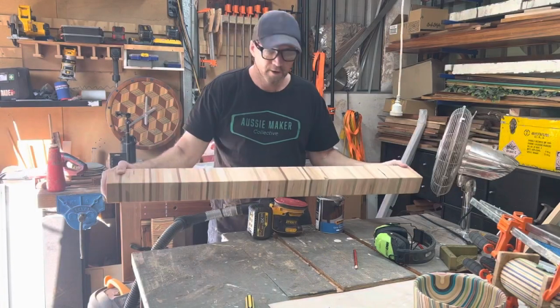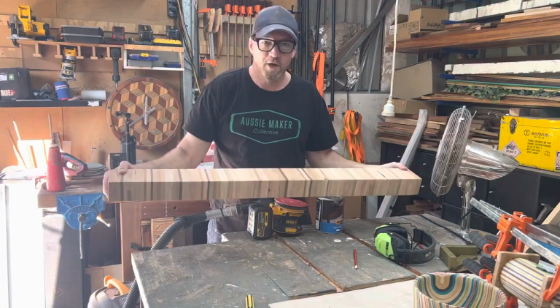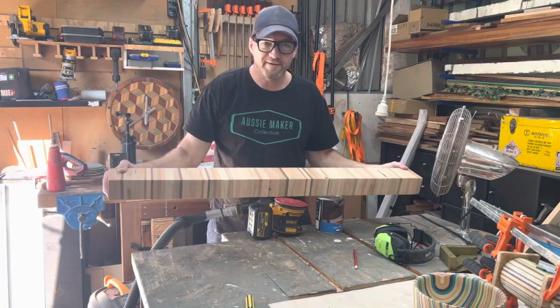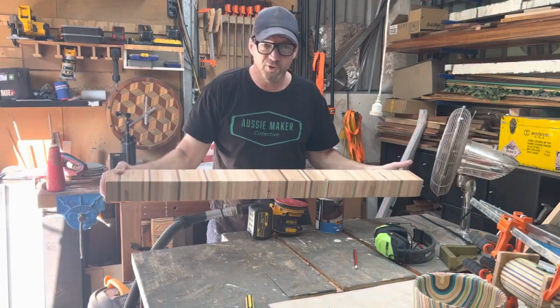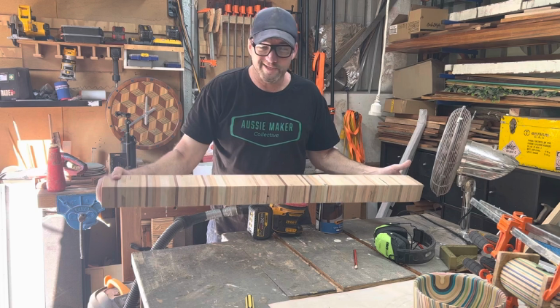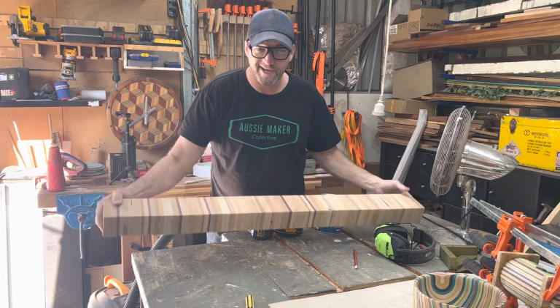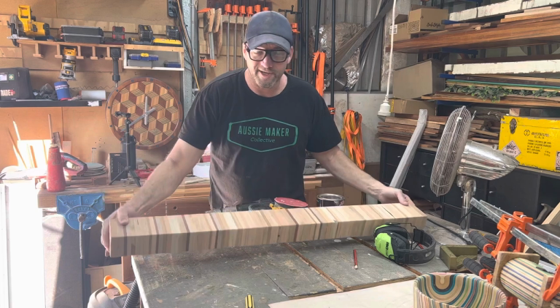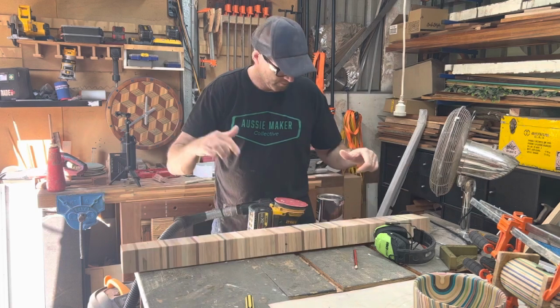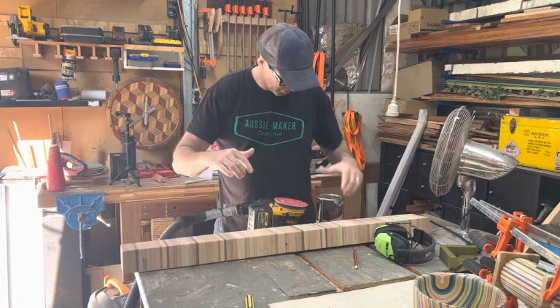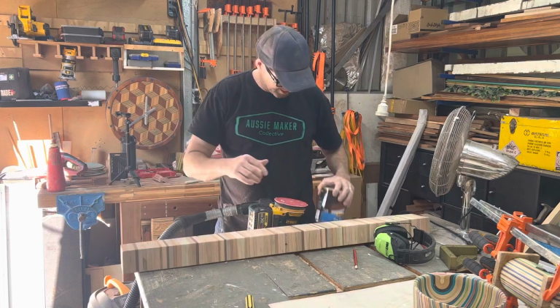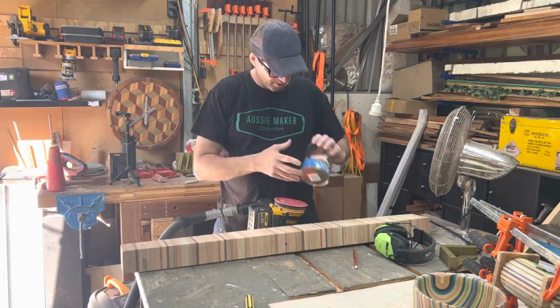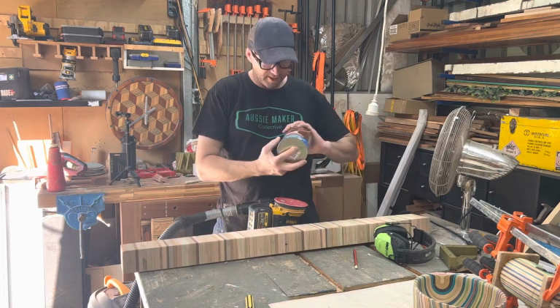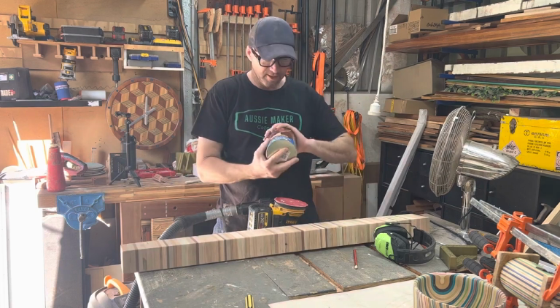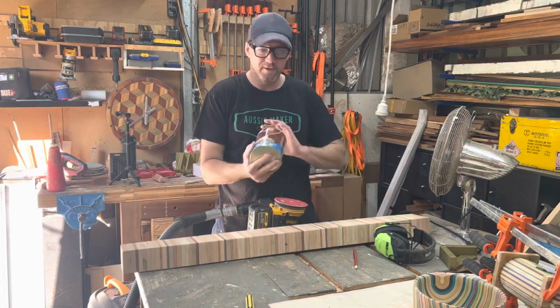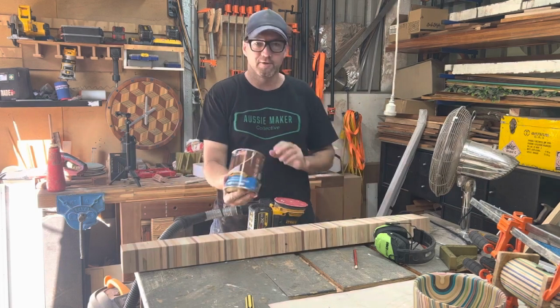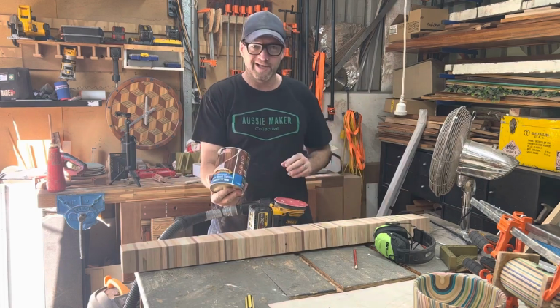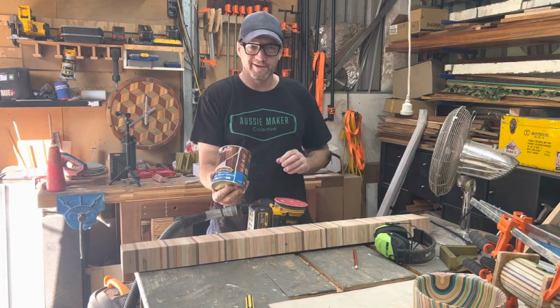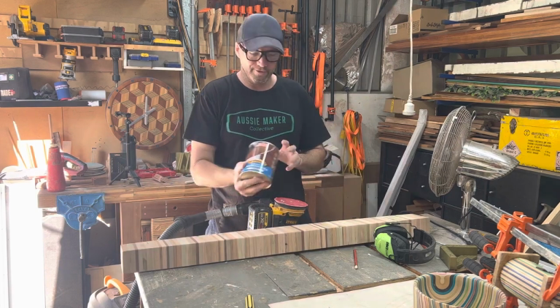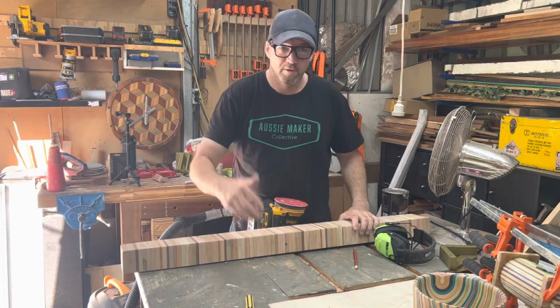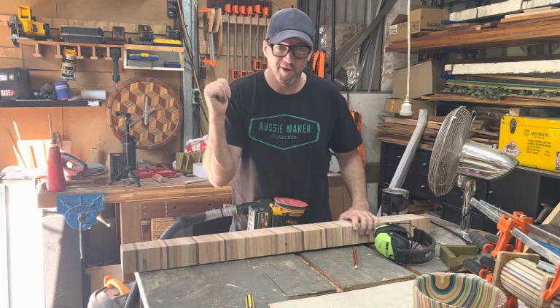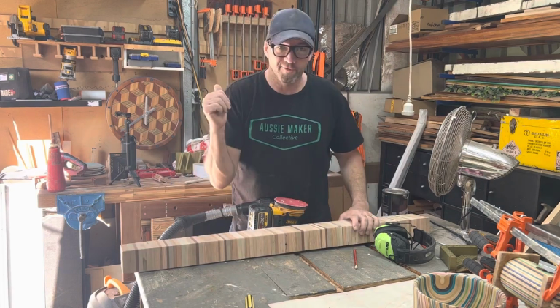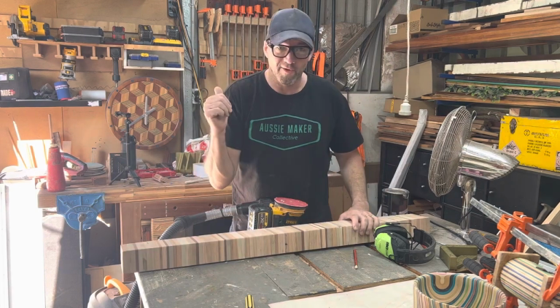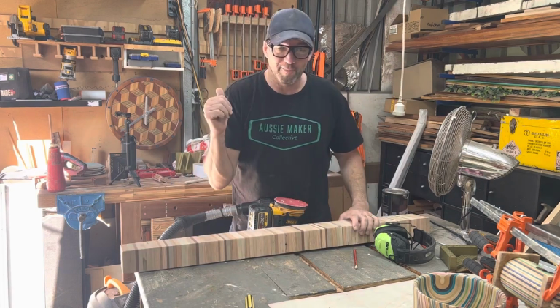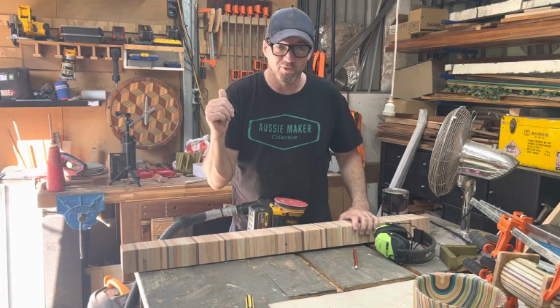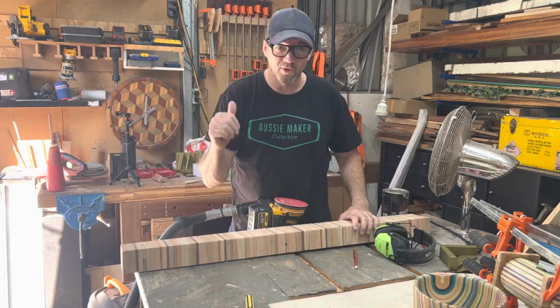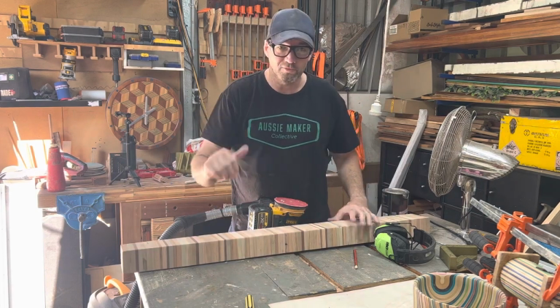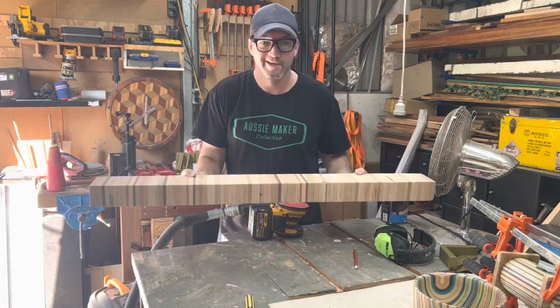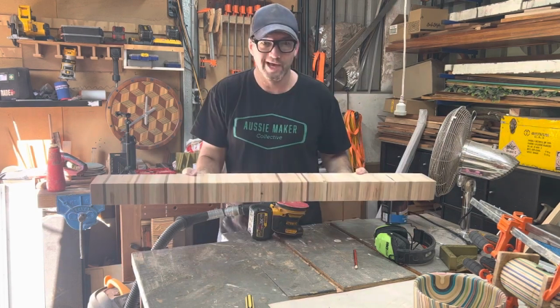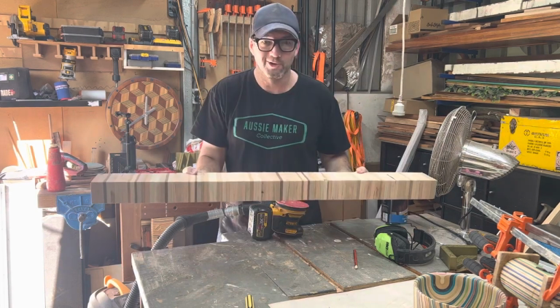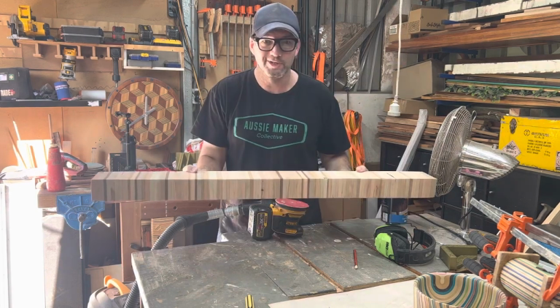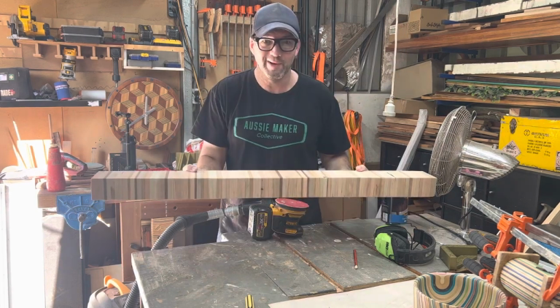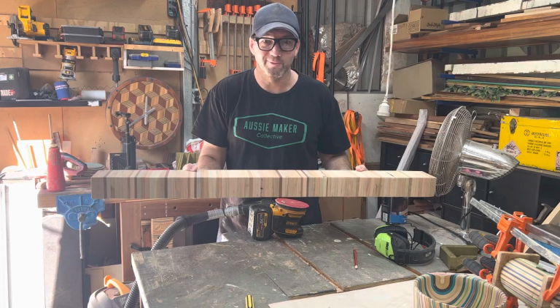I'll give this a quick sand, water-based poly — that'll do. I'll throw it up on the wall. How cool is pallet wood?